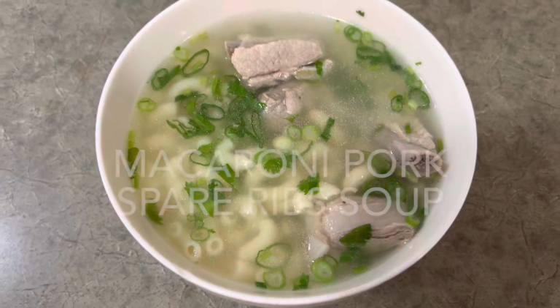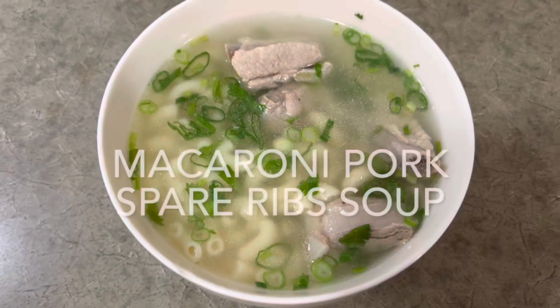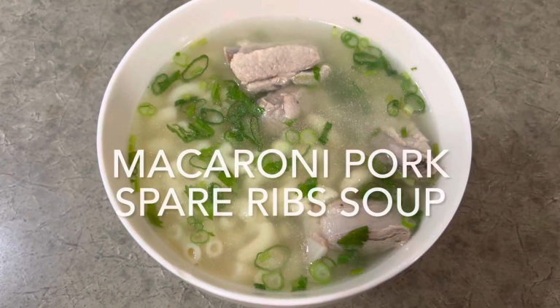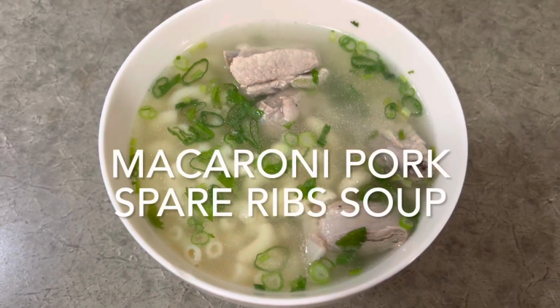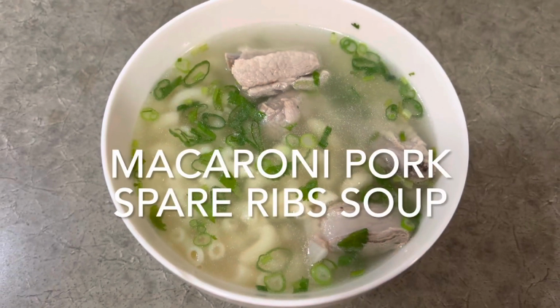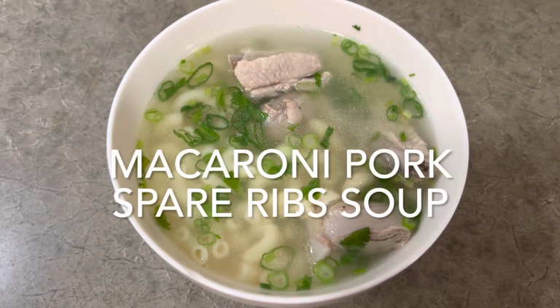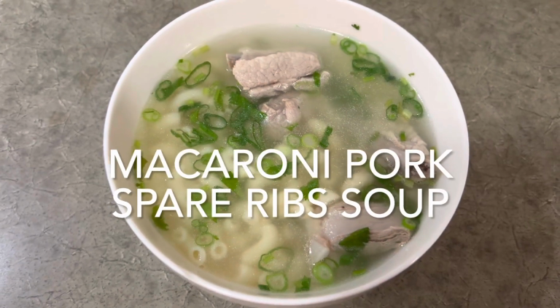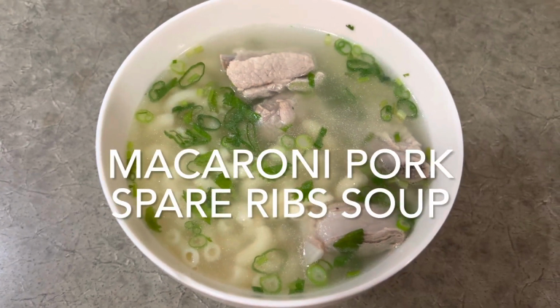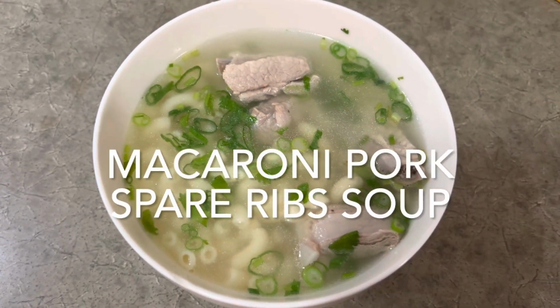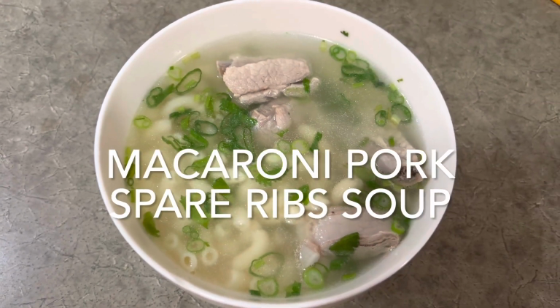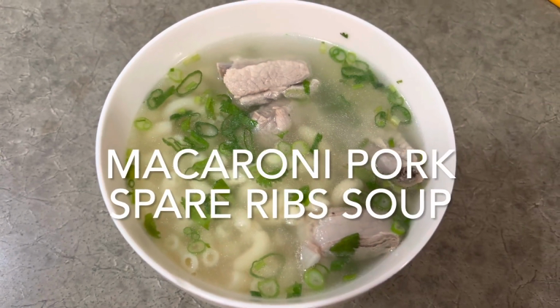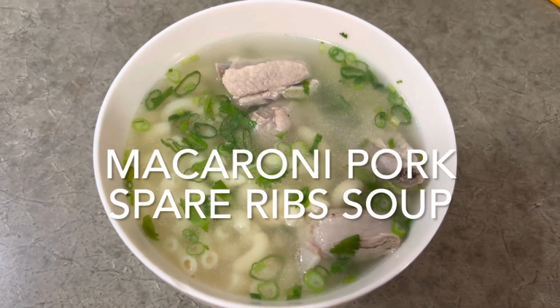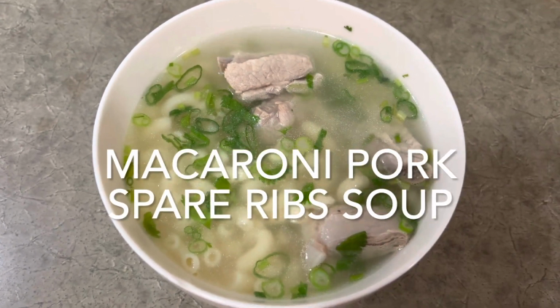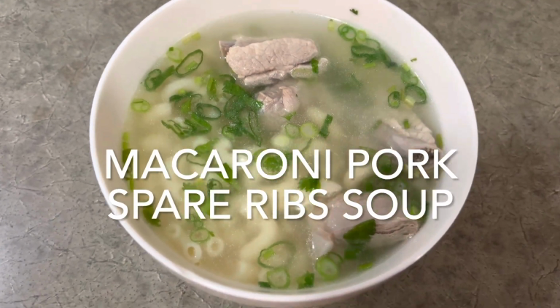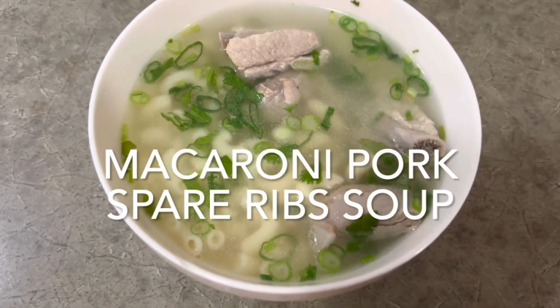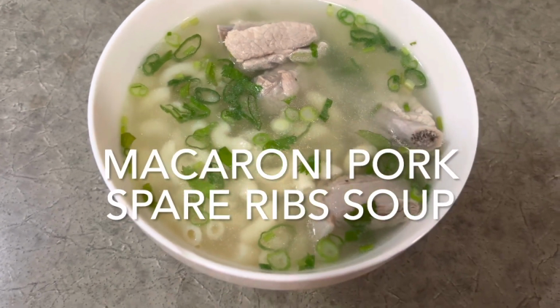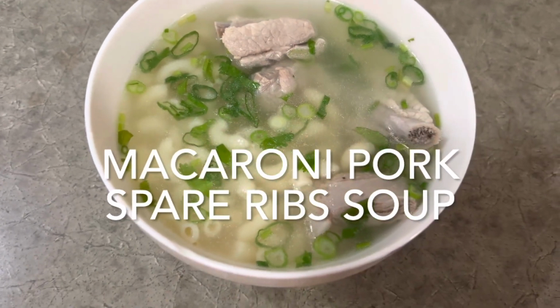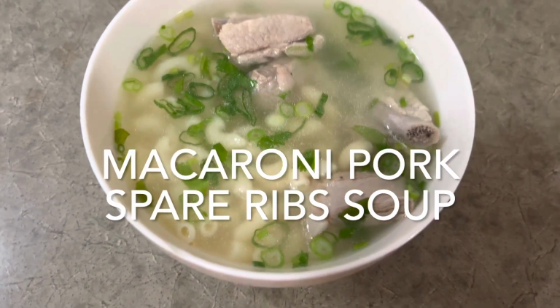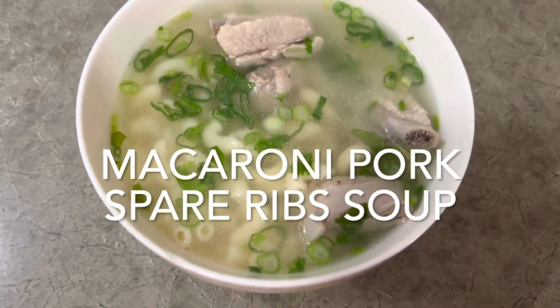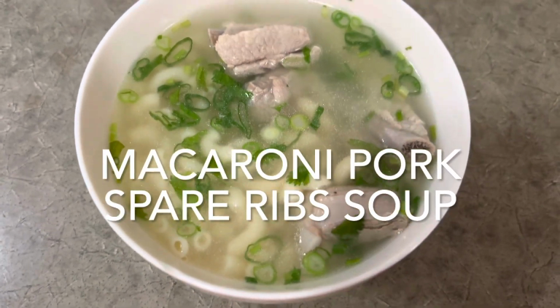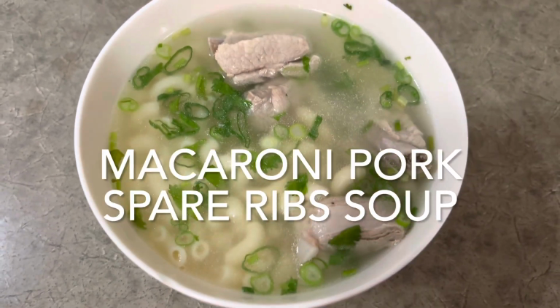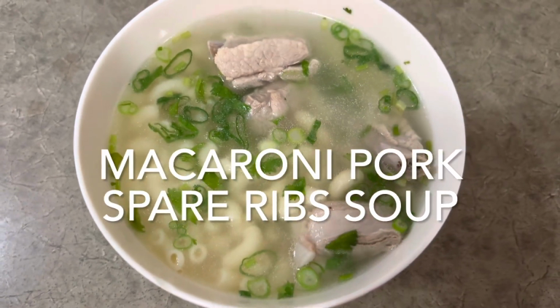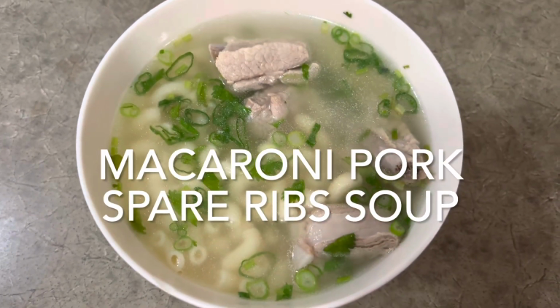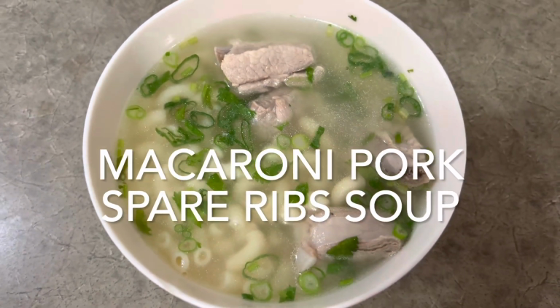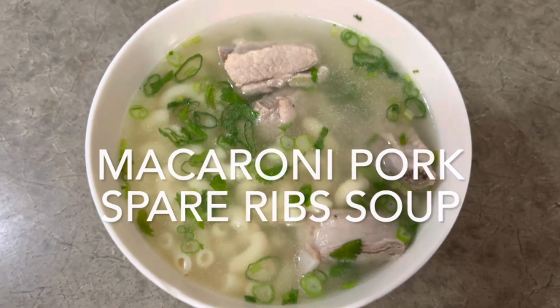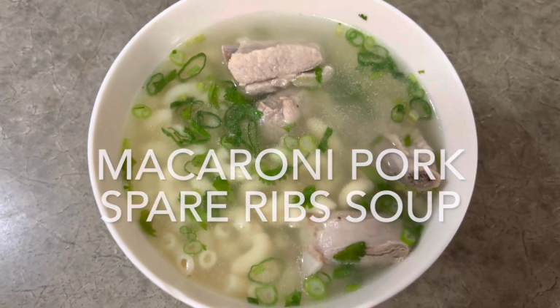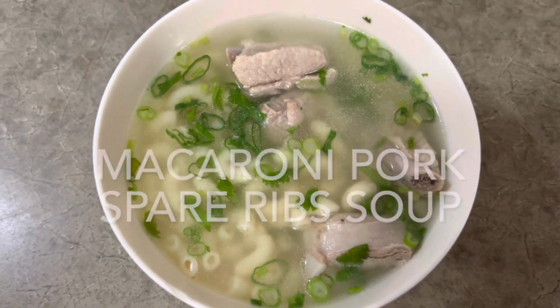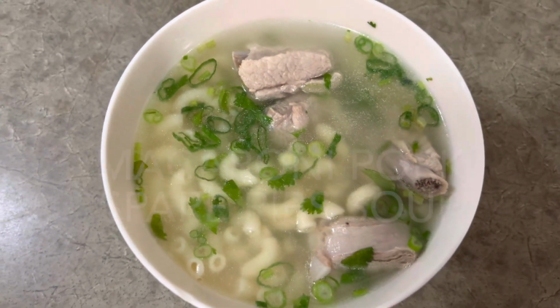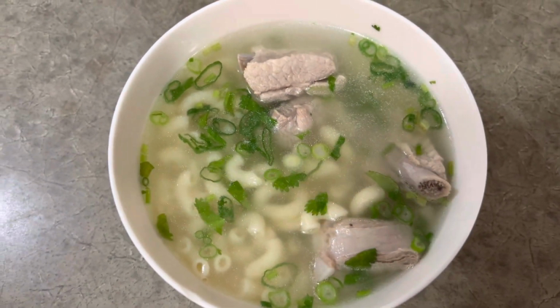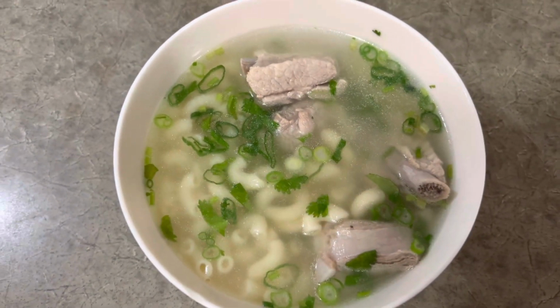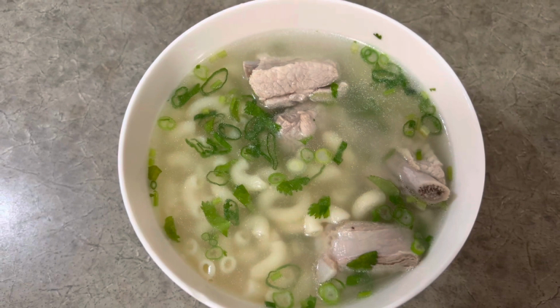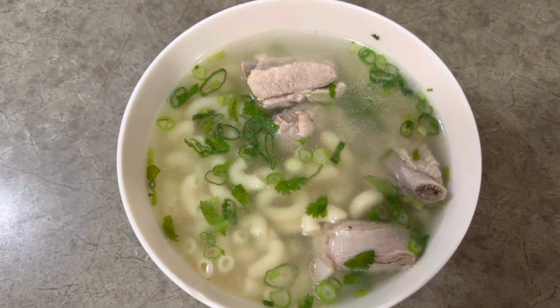Hello everyone, today I make macaroni pork spare ribs soup.